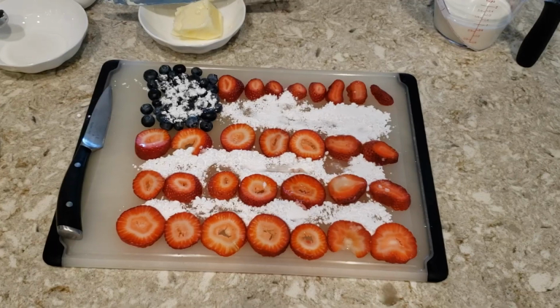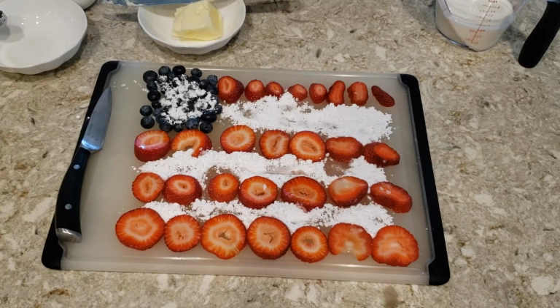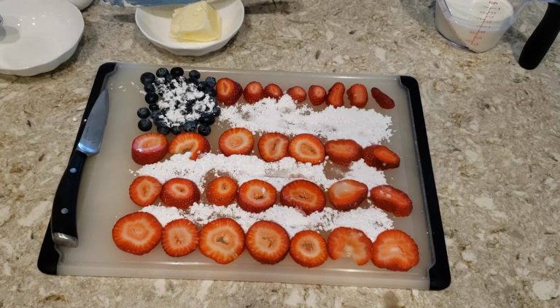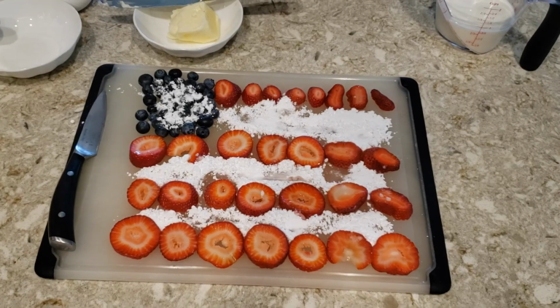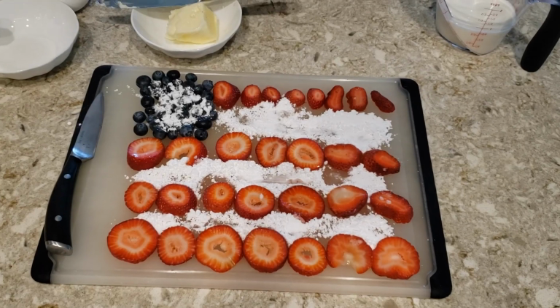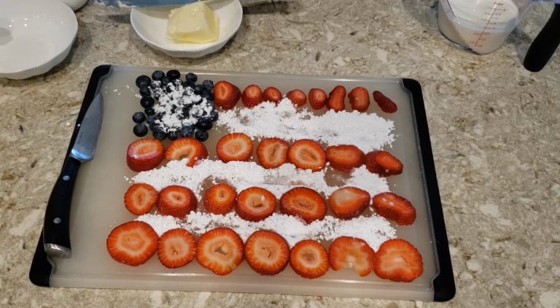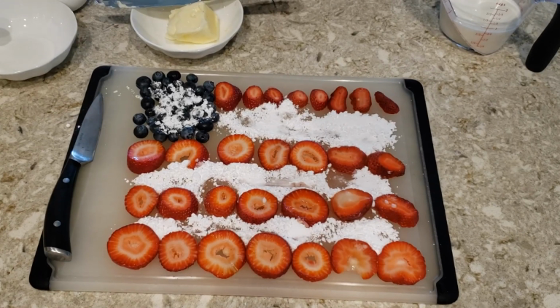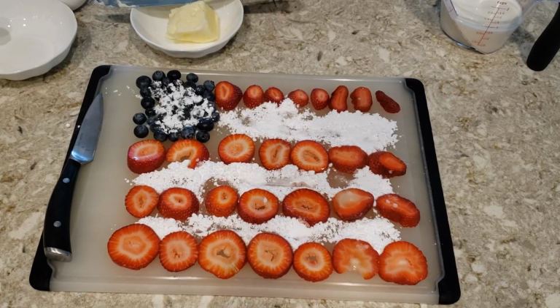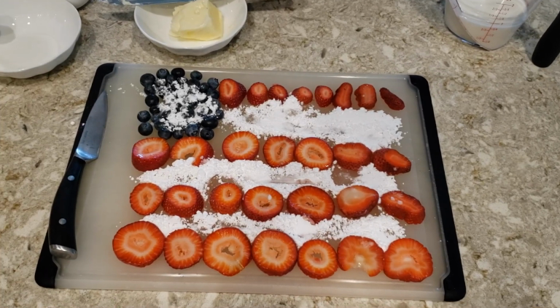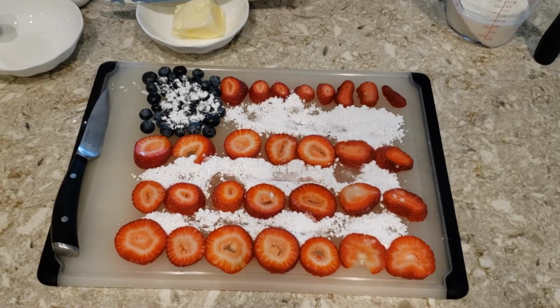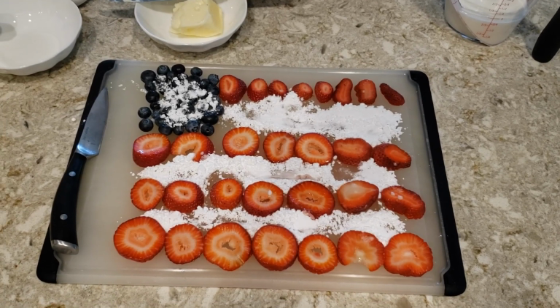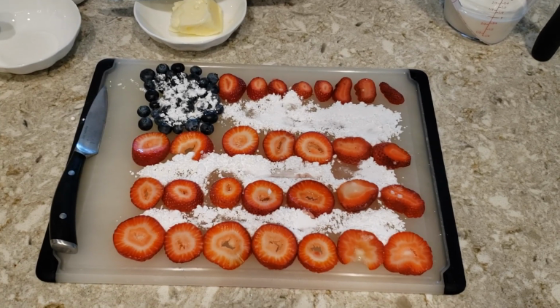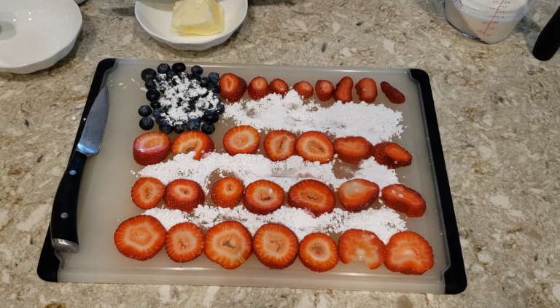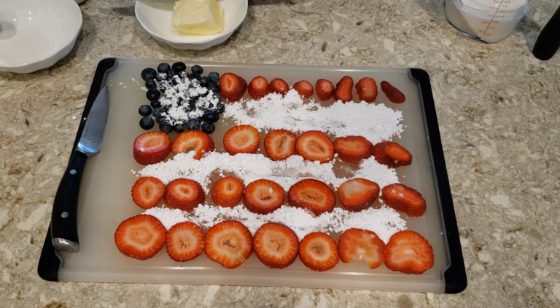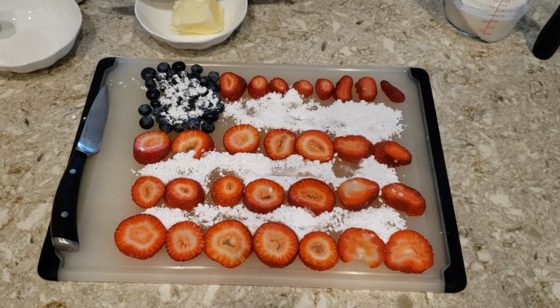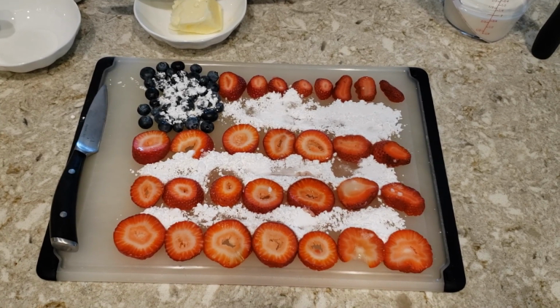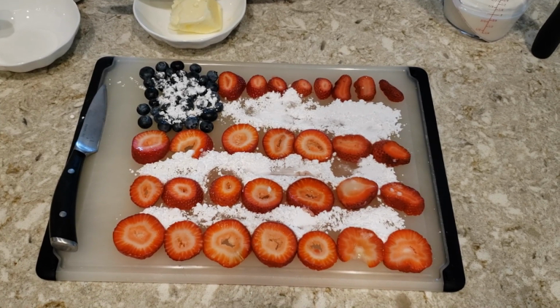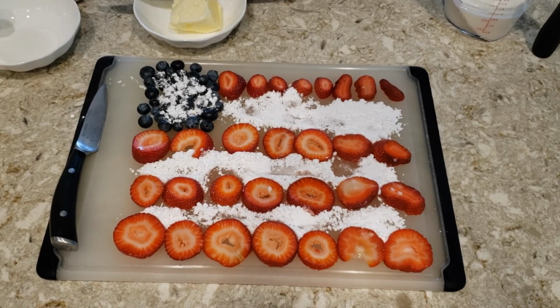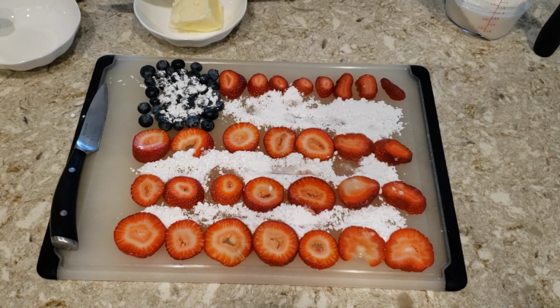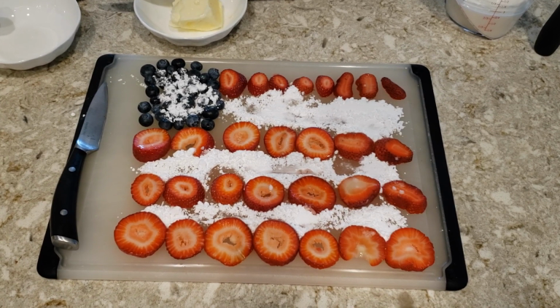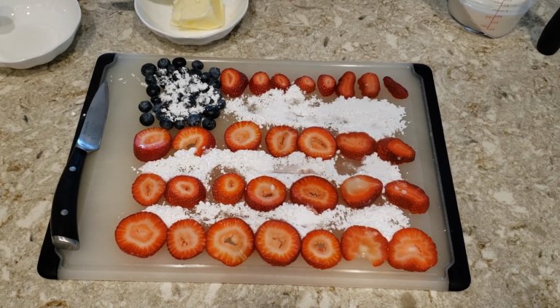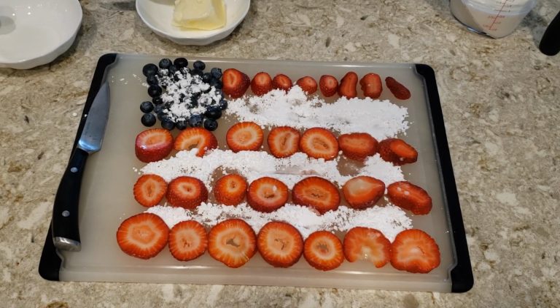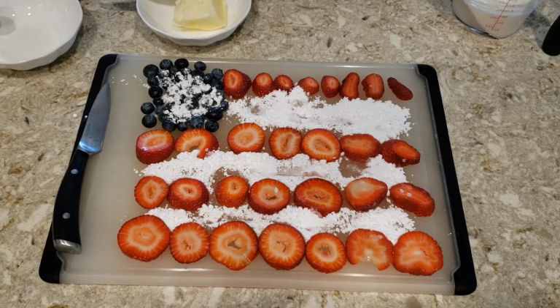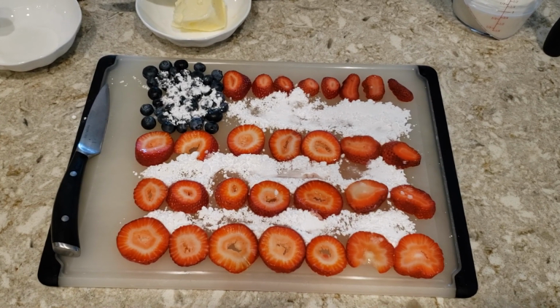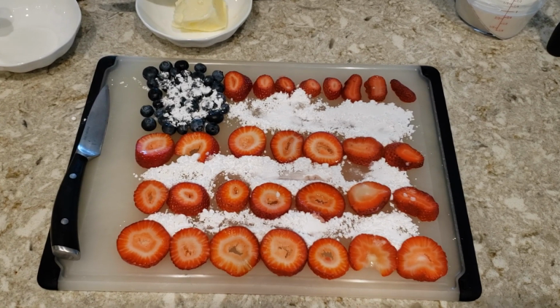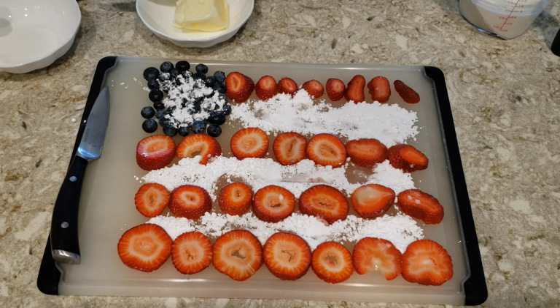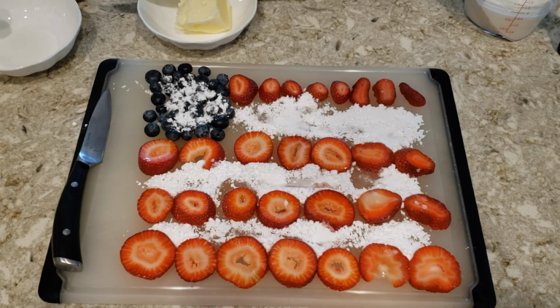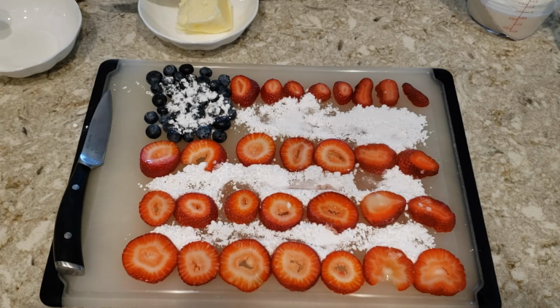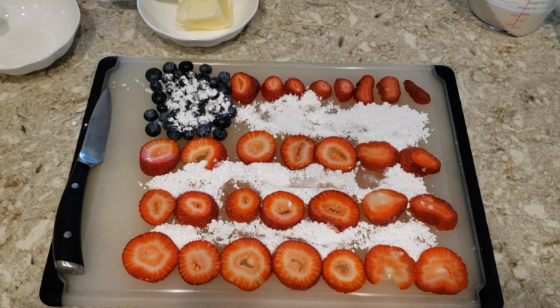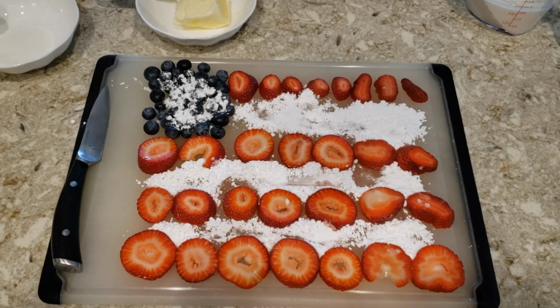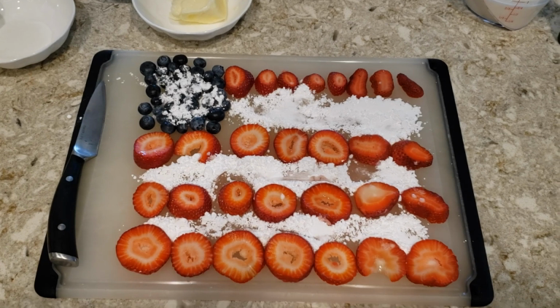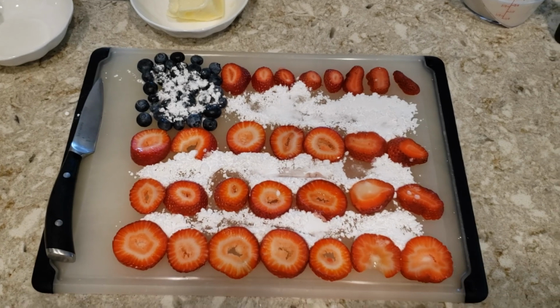Welcome and happy 4th of July! Today we're going to be making red, white, and blue French toast. And these are our red, white, and blue ingredients.